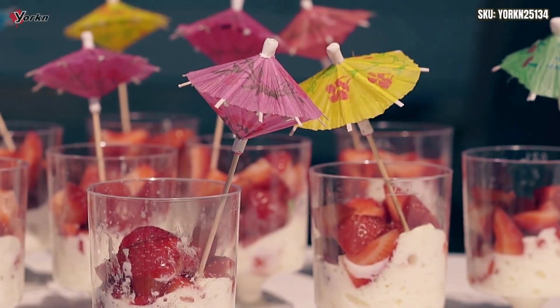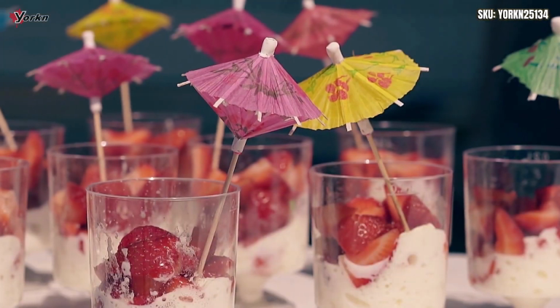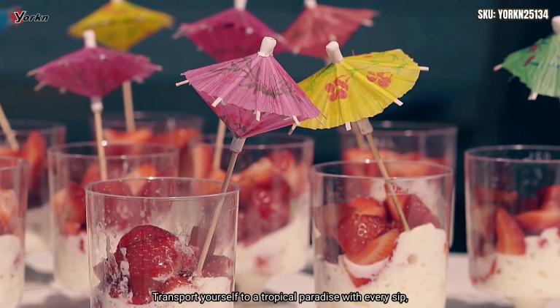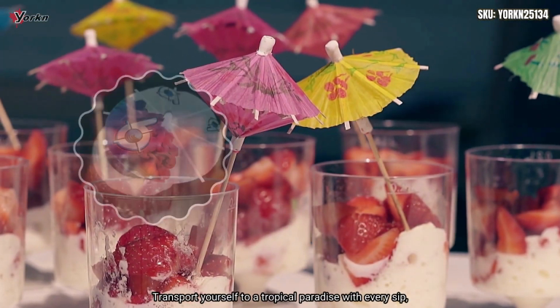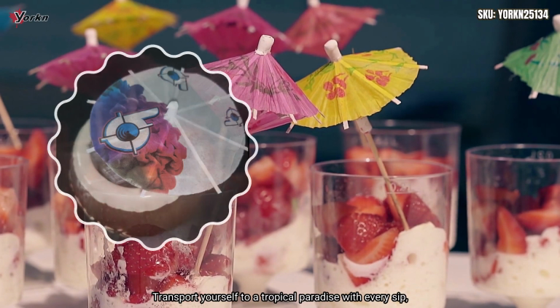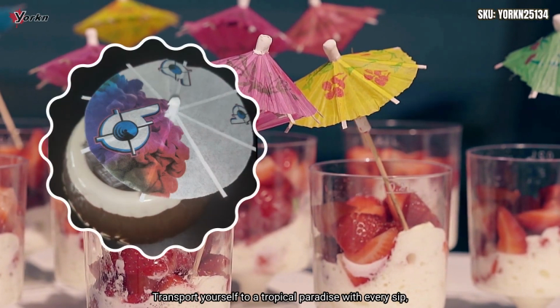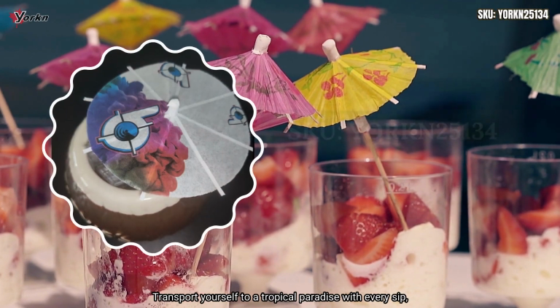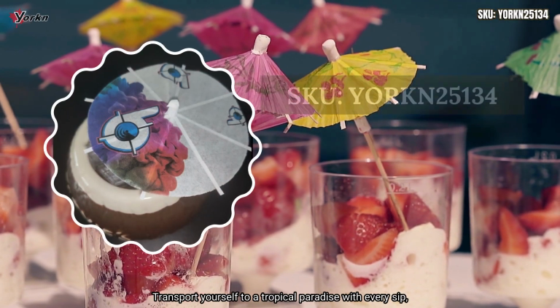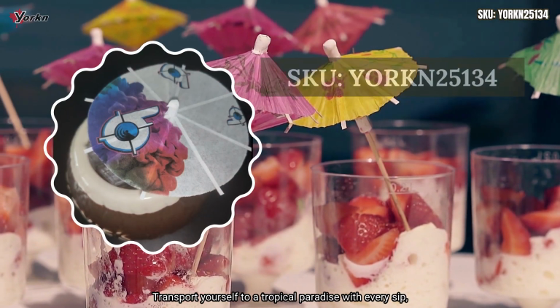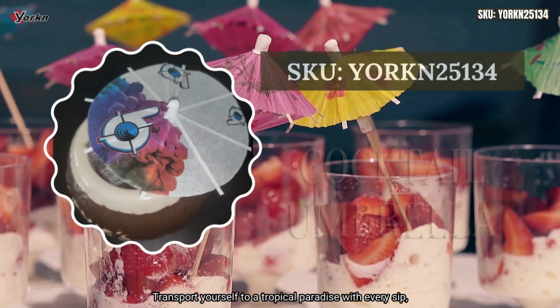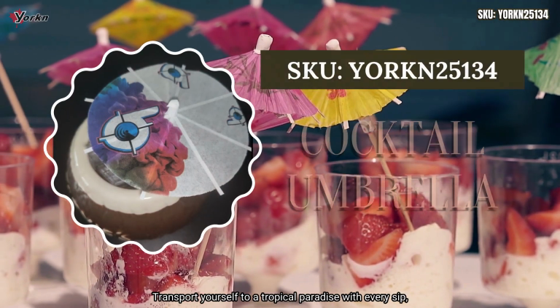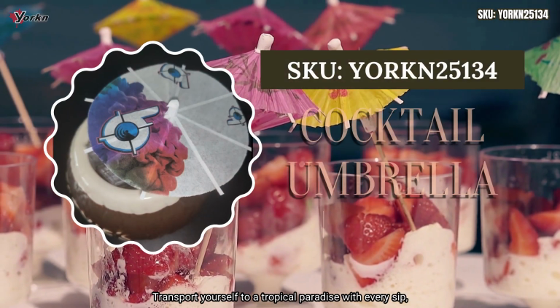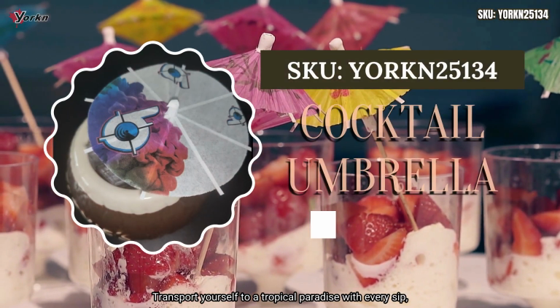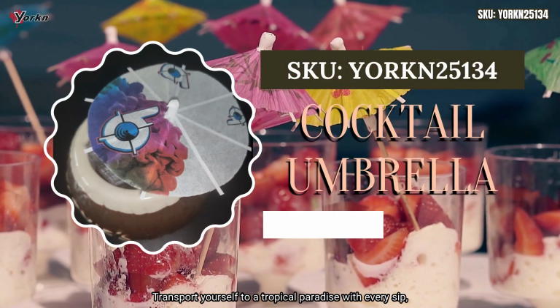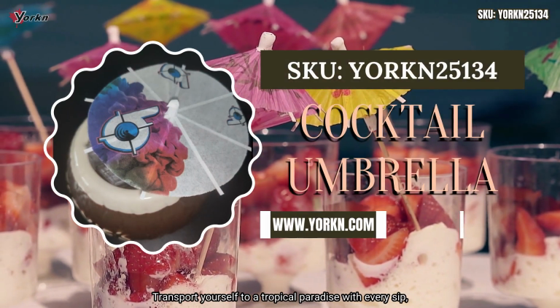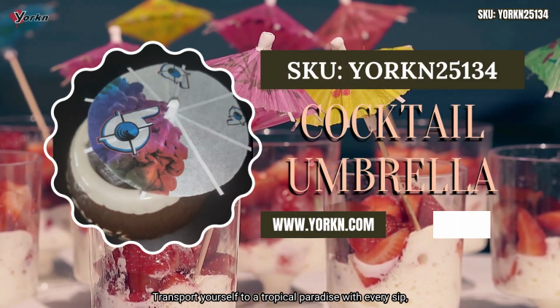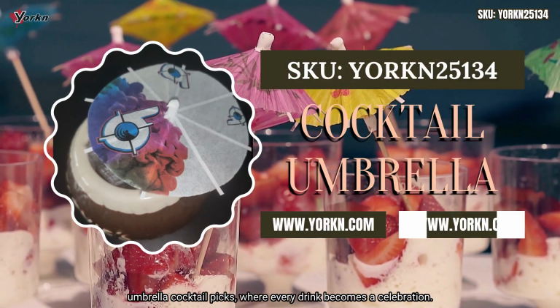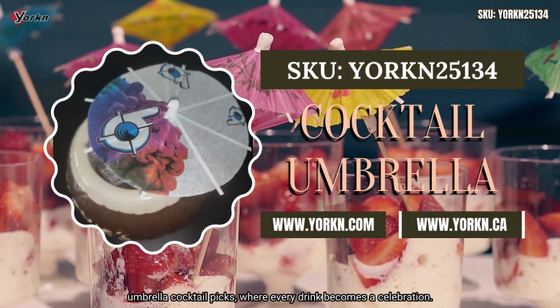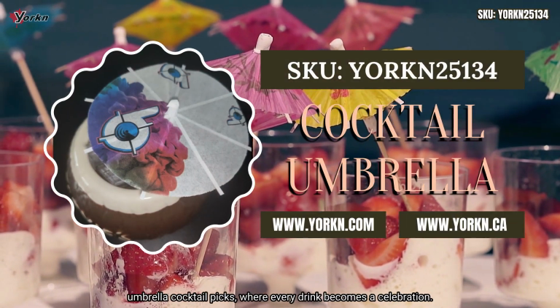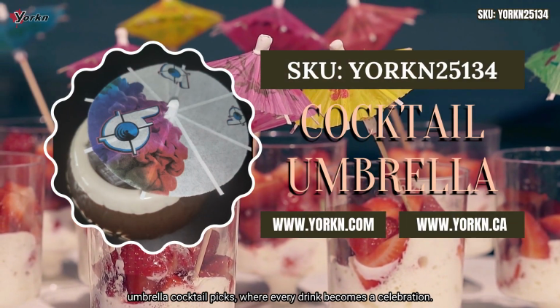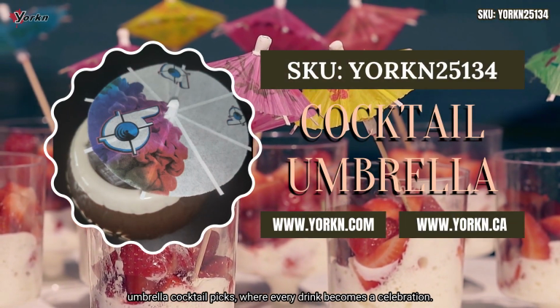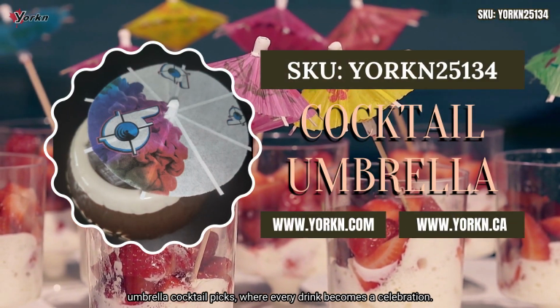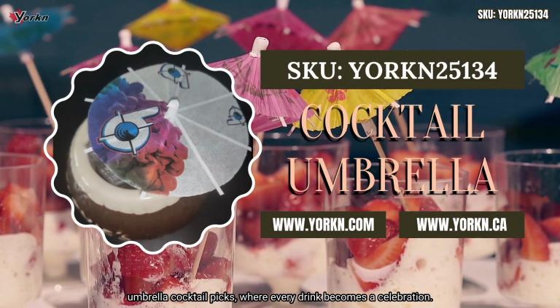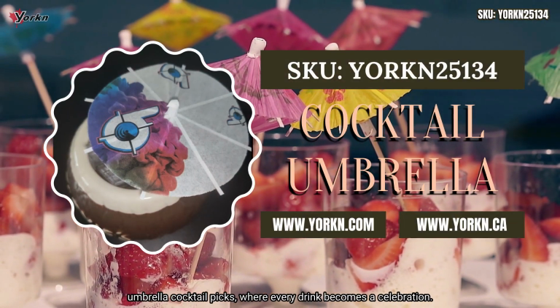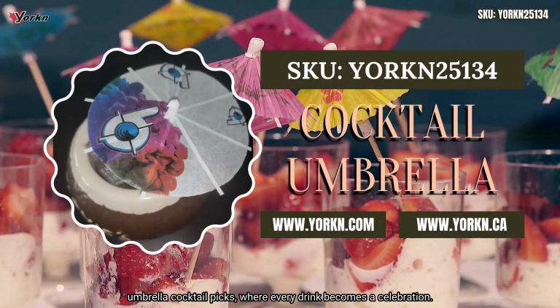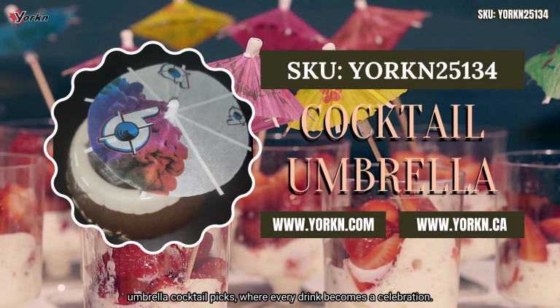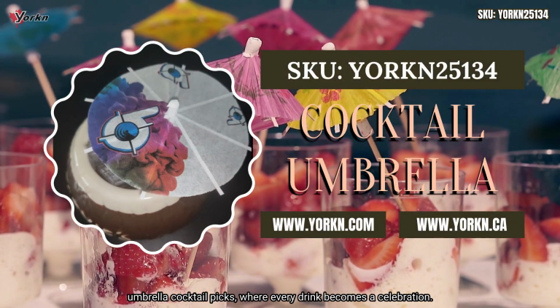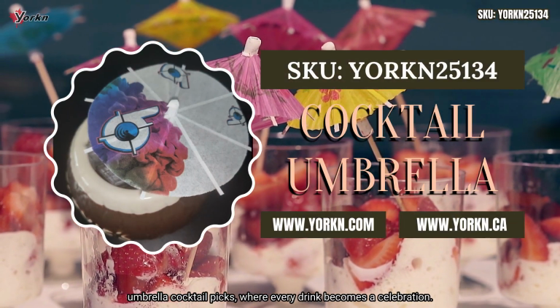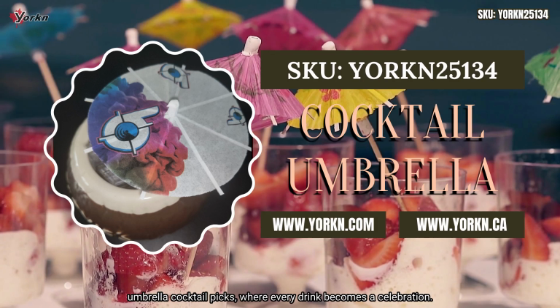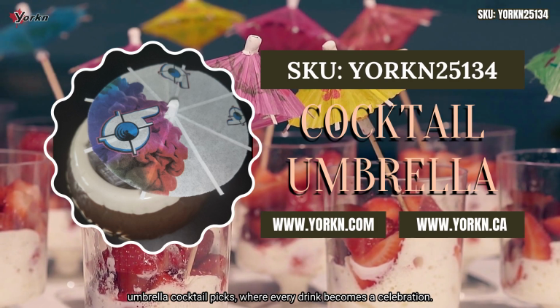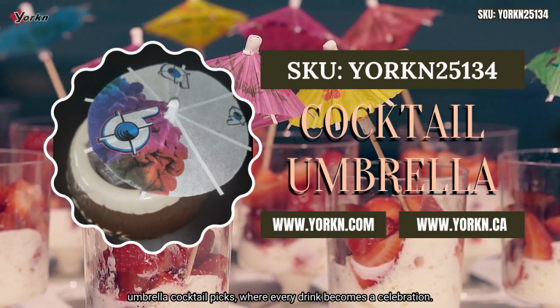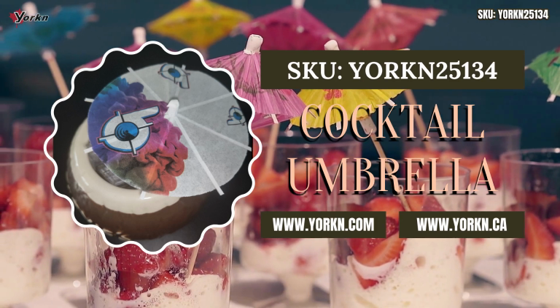Transport yourself to a tropical paradise with every sip. Umbrella cocktail picks — where every drink becomes a celebration.